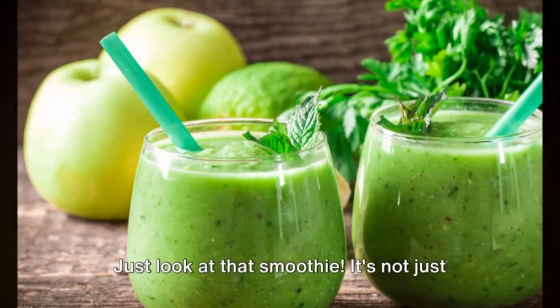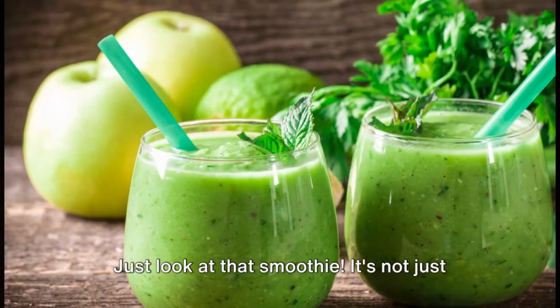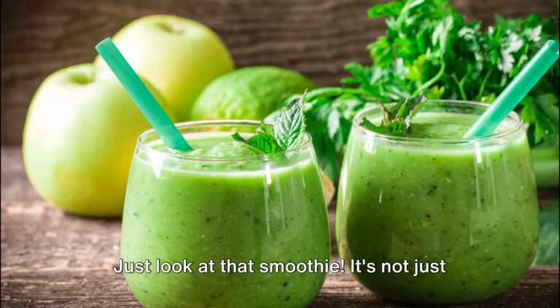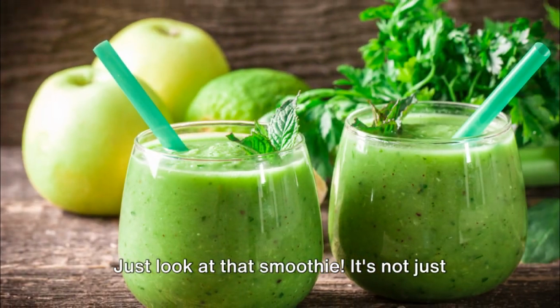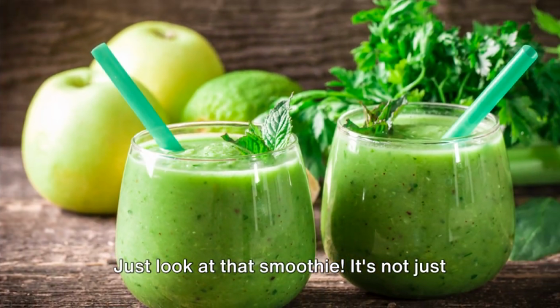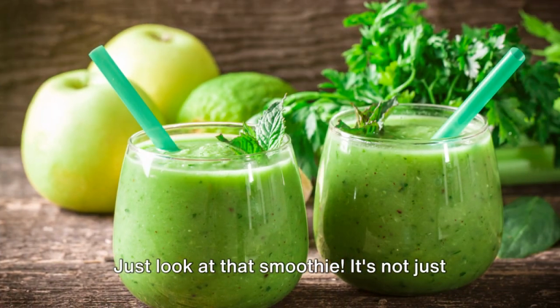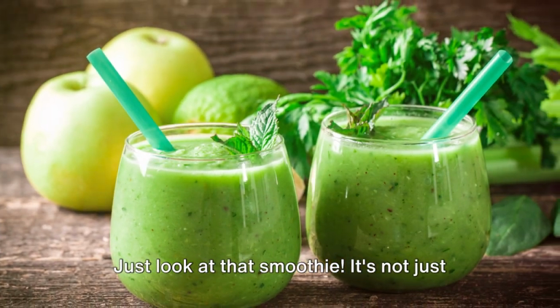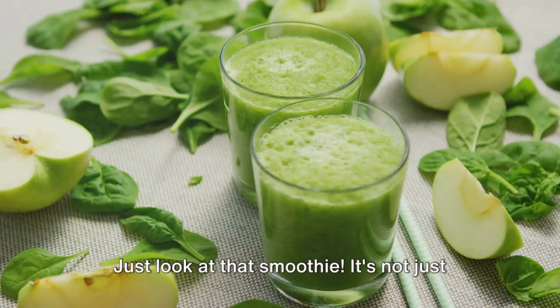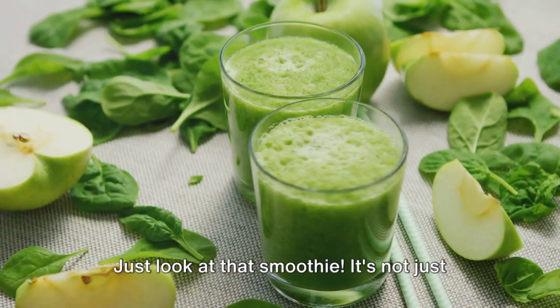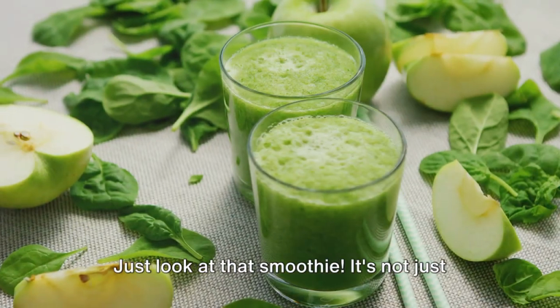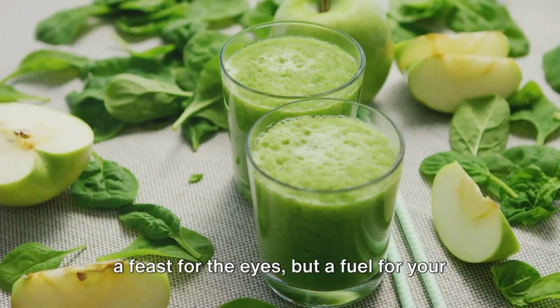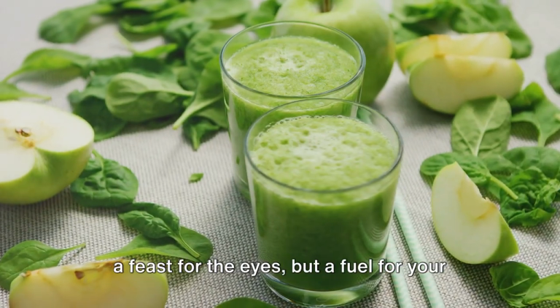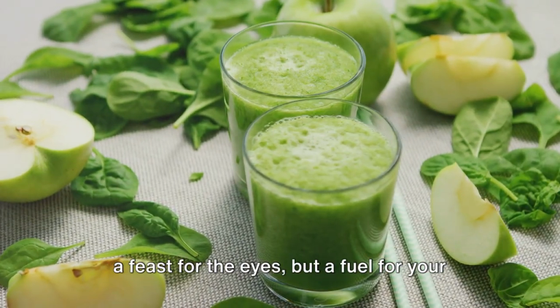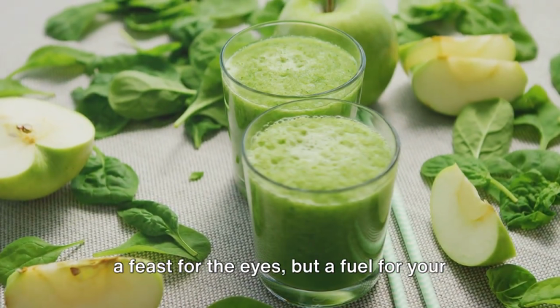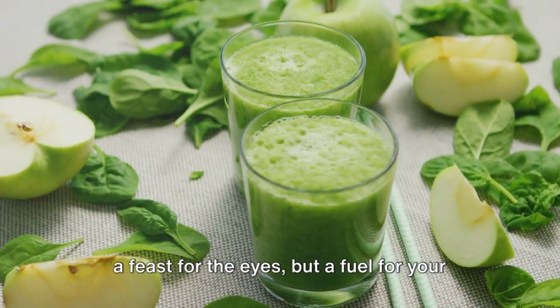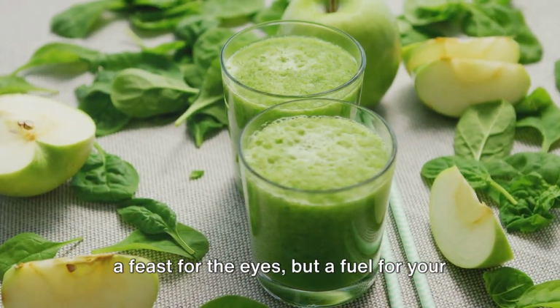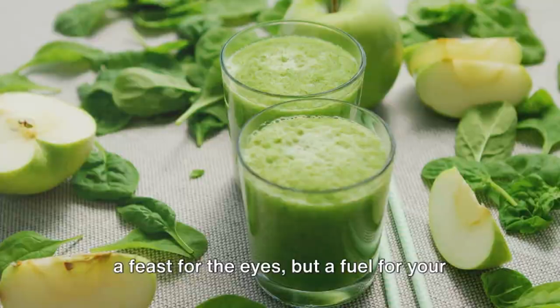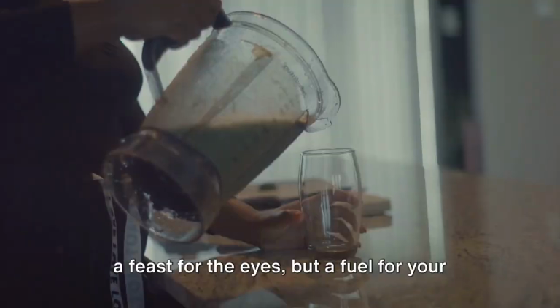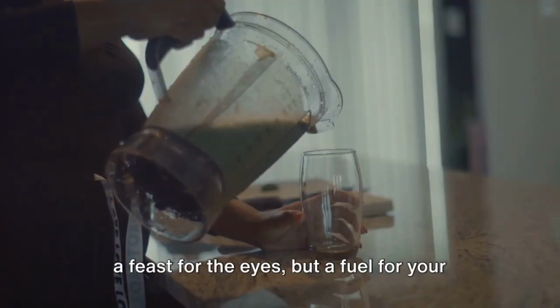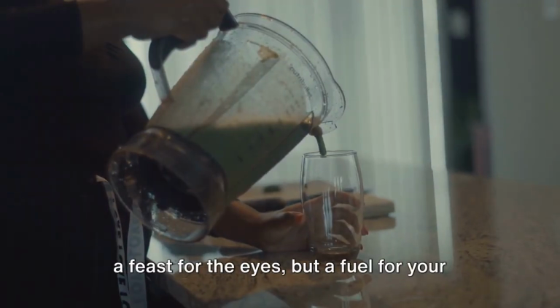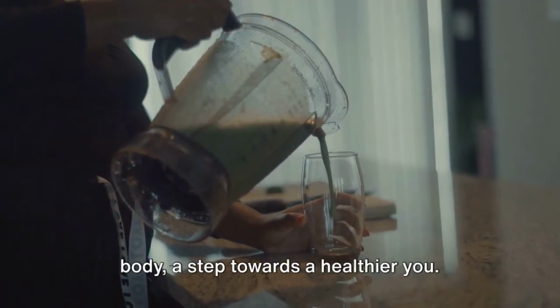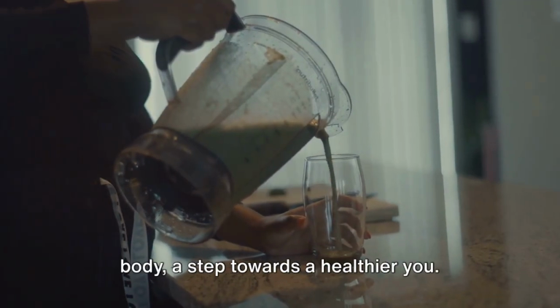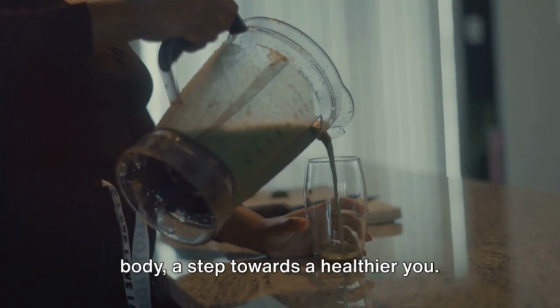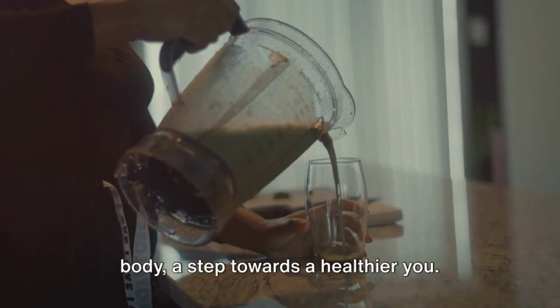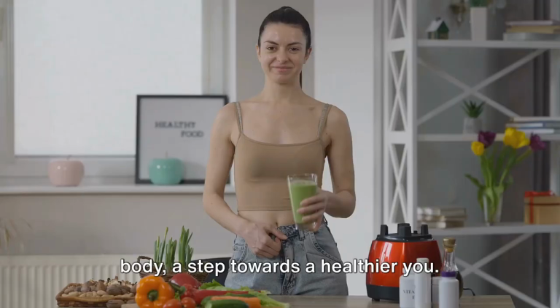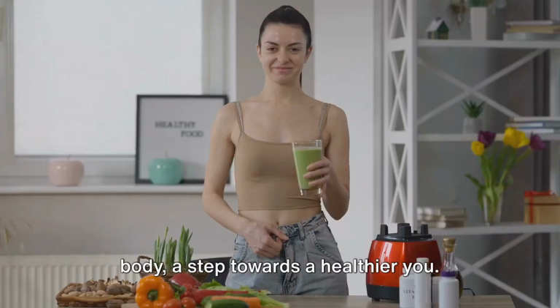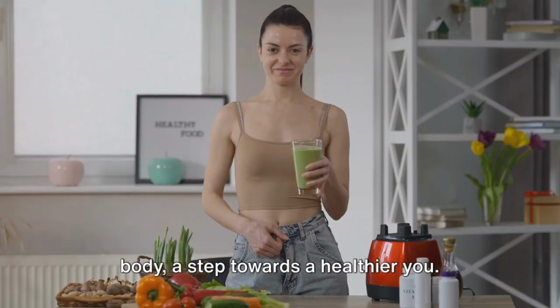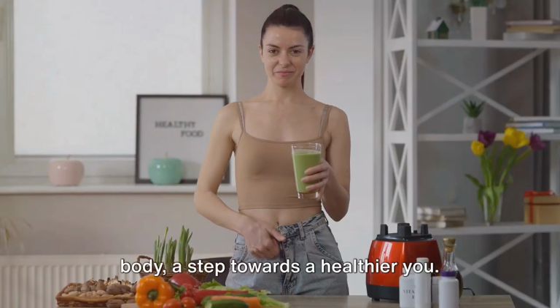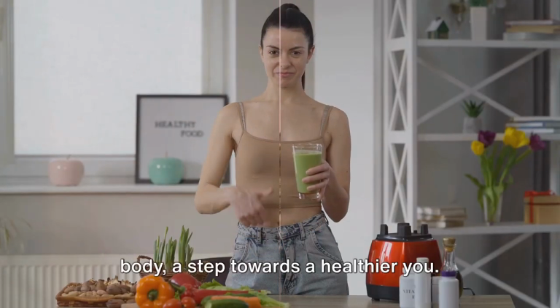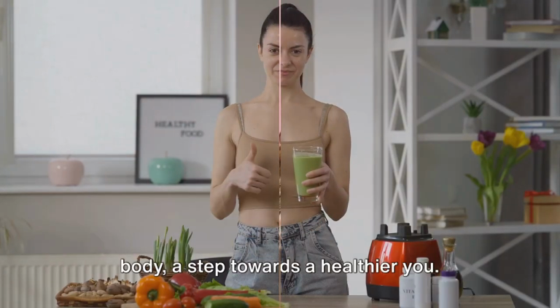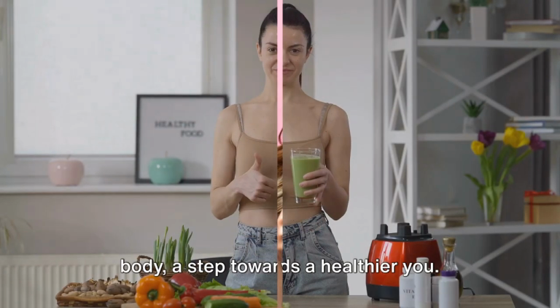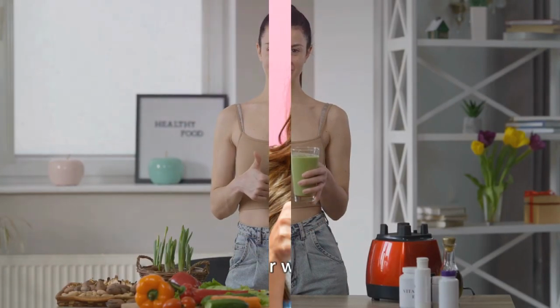Just look at that smoothie. It's not just a feast for the eyes but a fuel for your body — a step towards a healthier you.